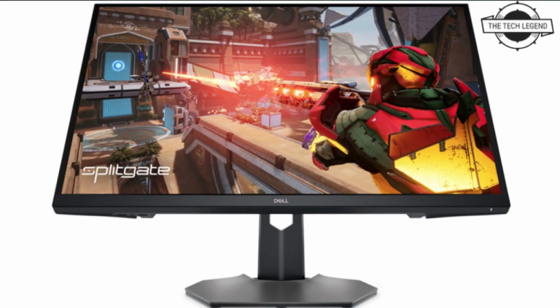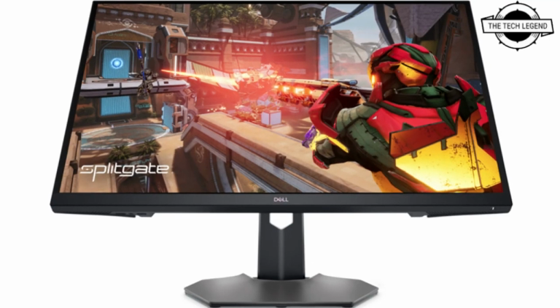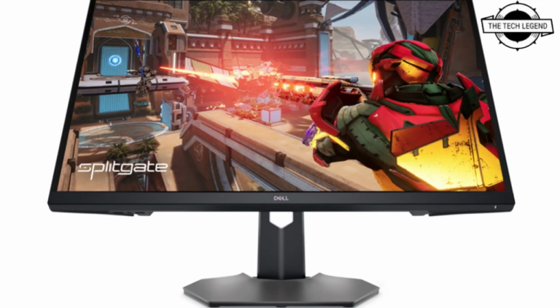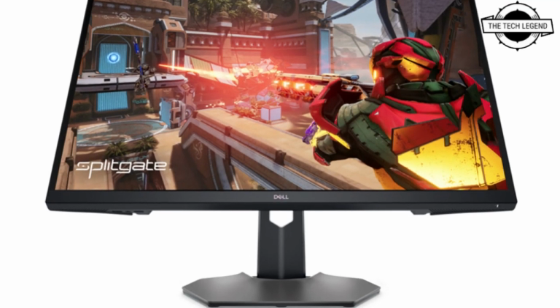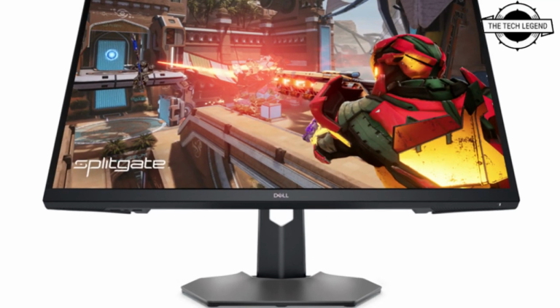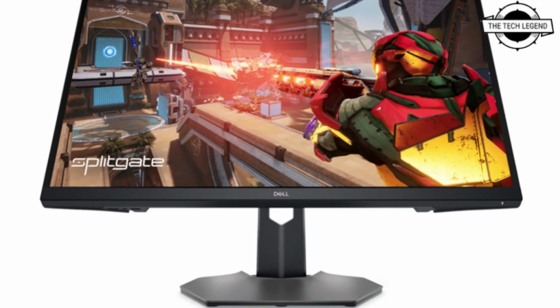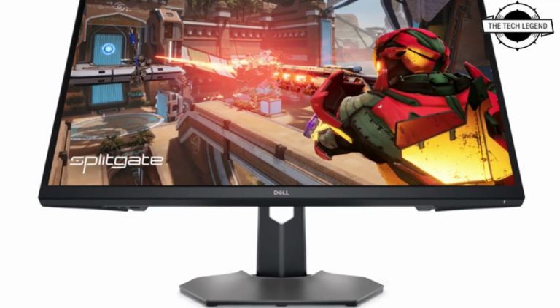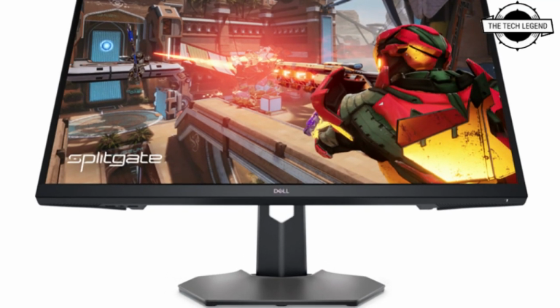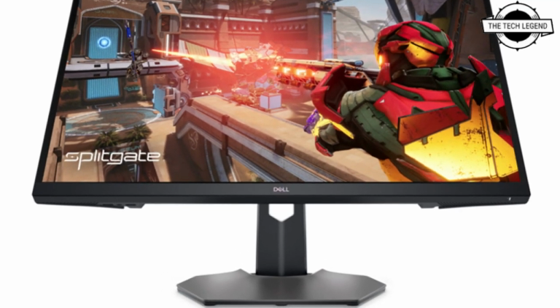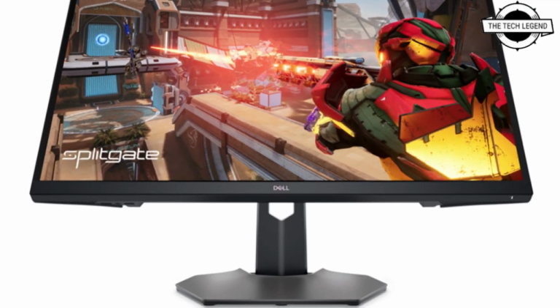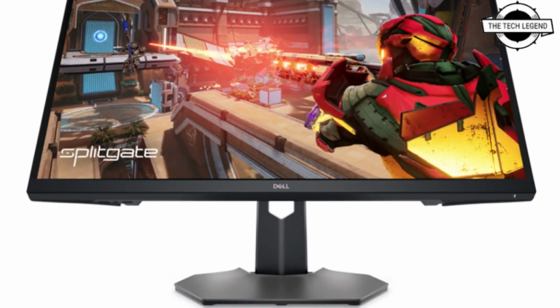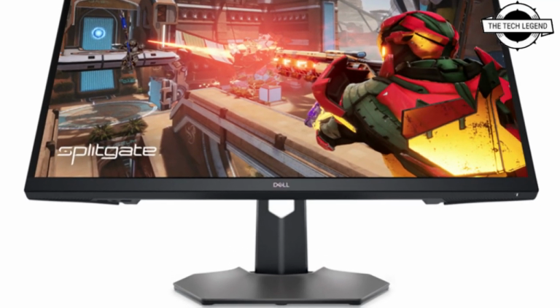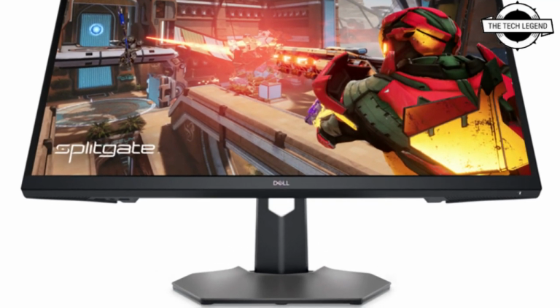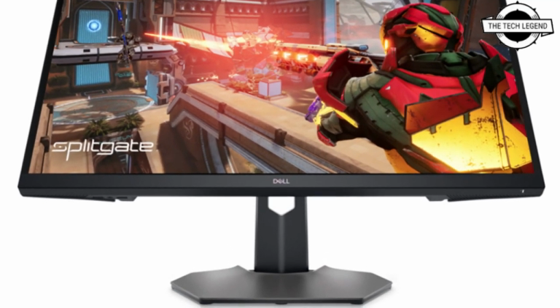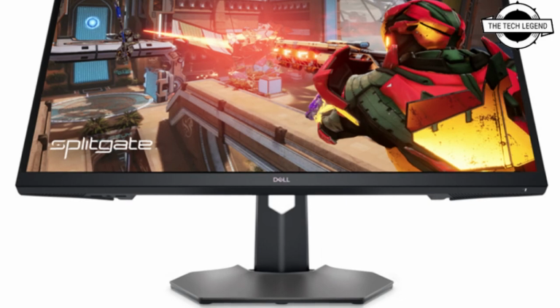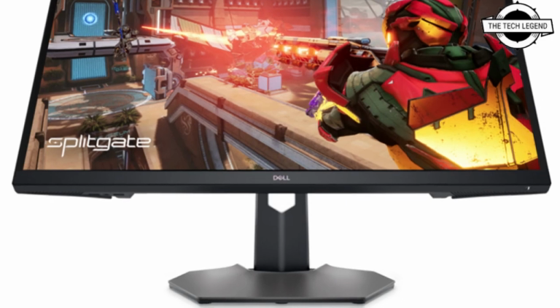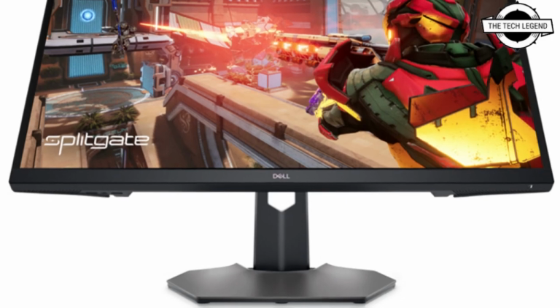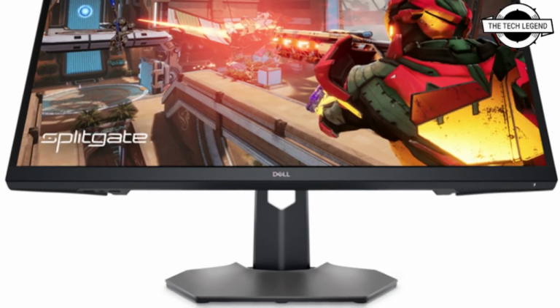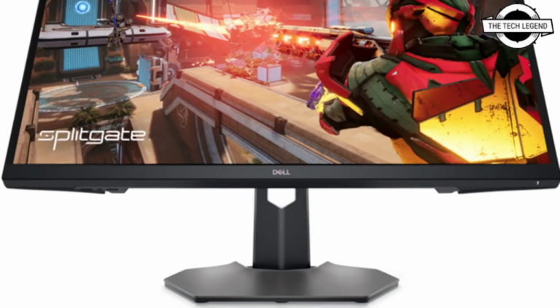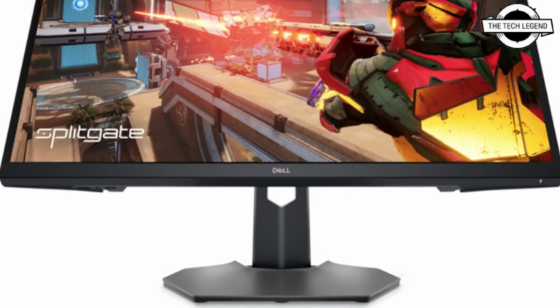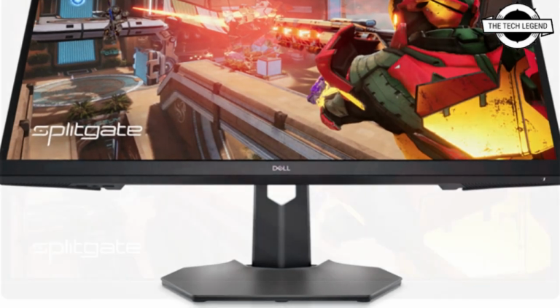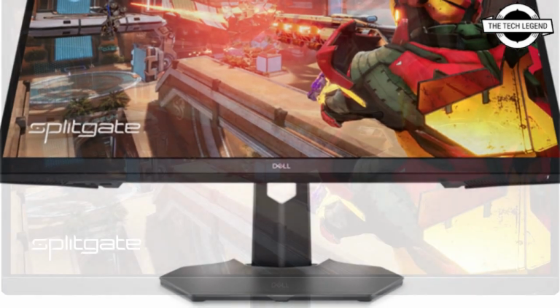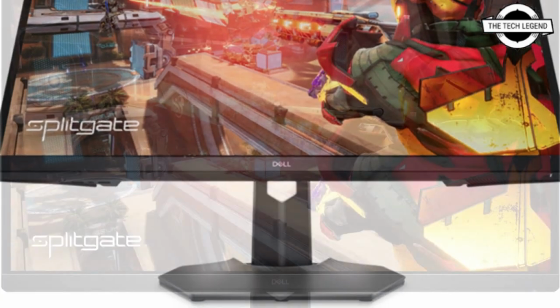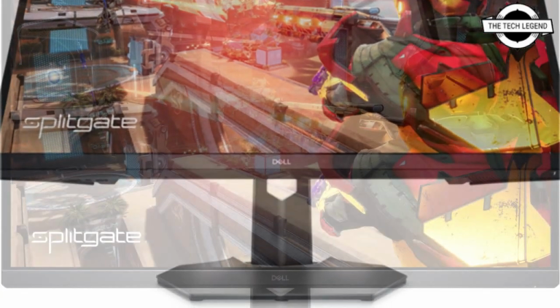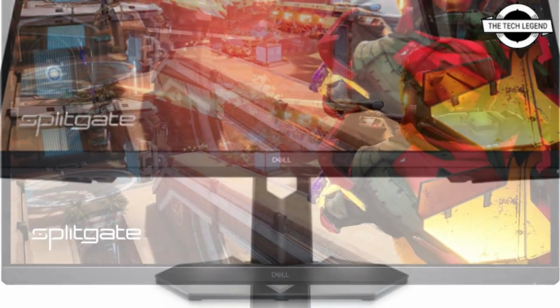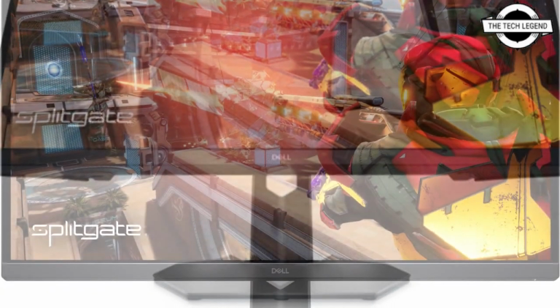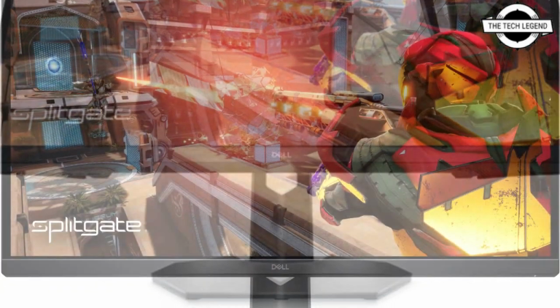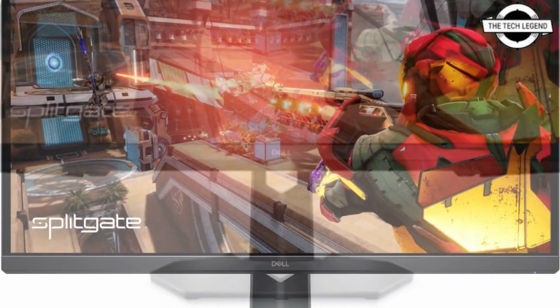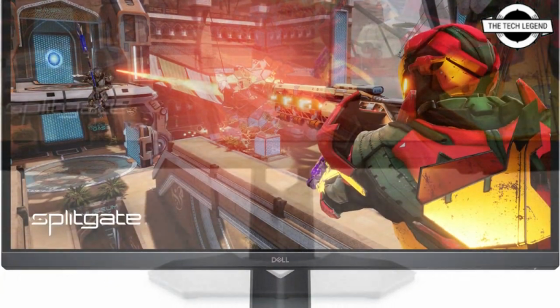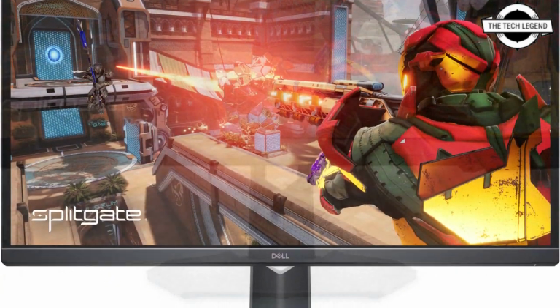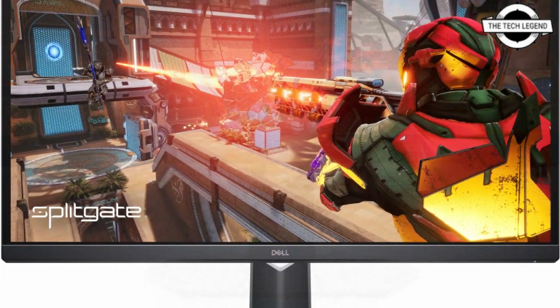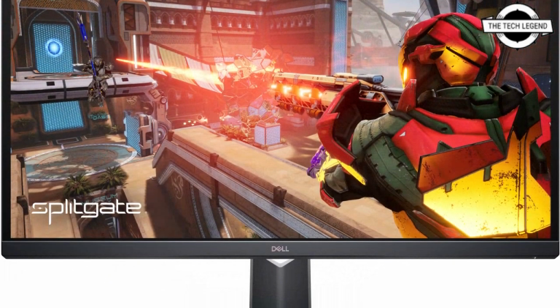Hello friends, welcome to the TechLizern channel. Today I will talk about the Dell QHD Gaming LCD.